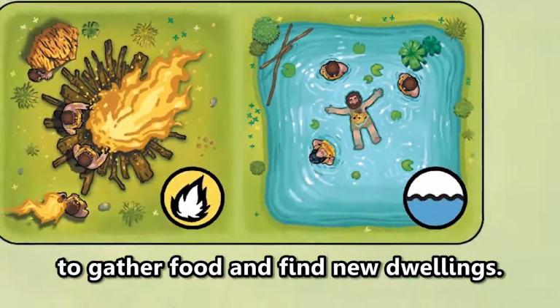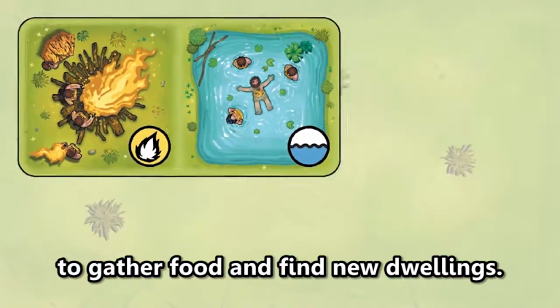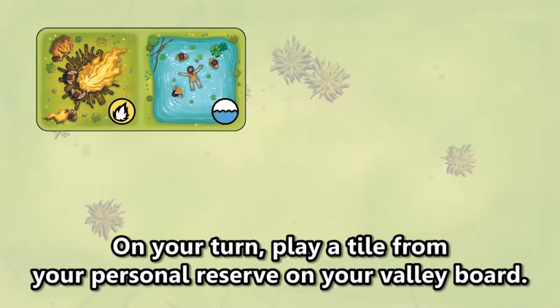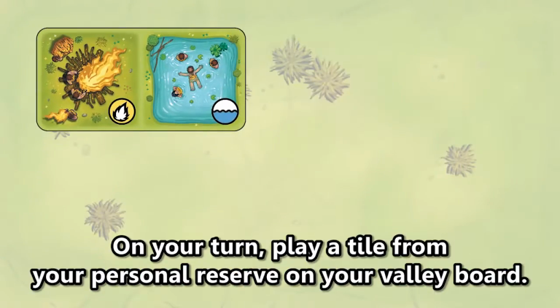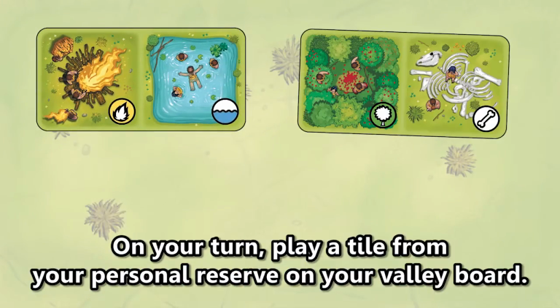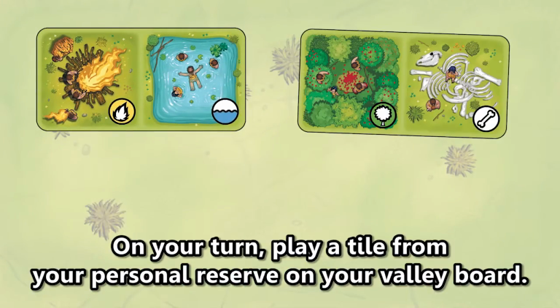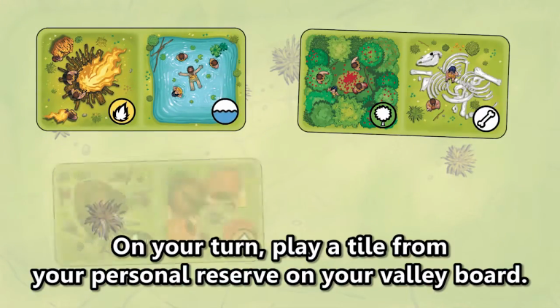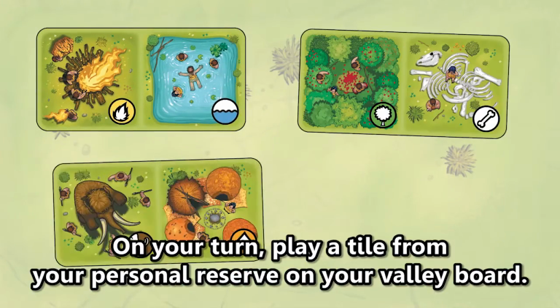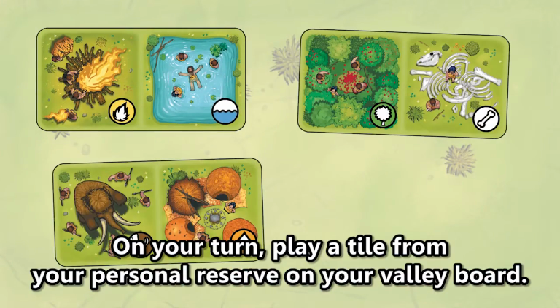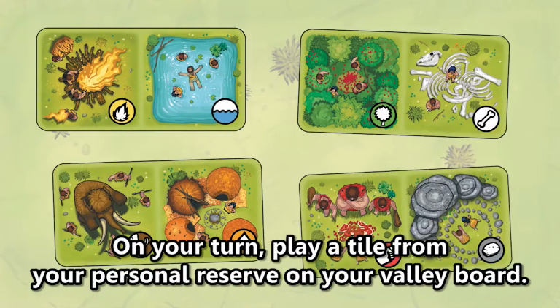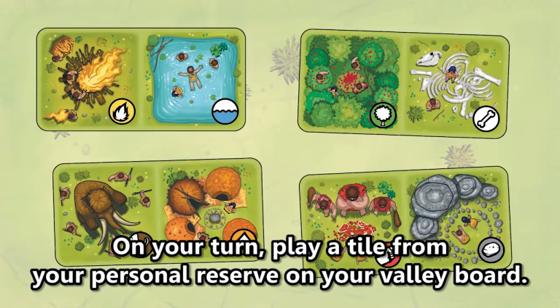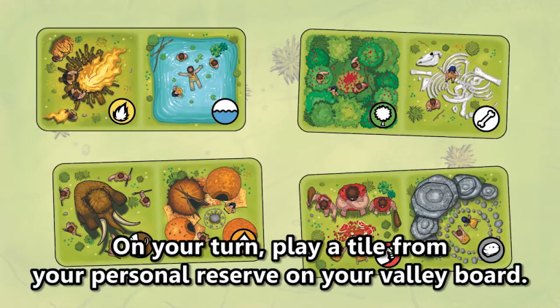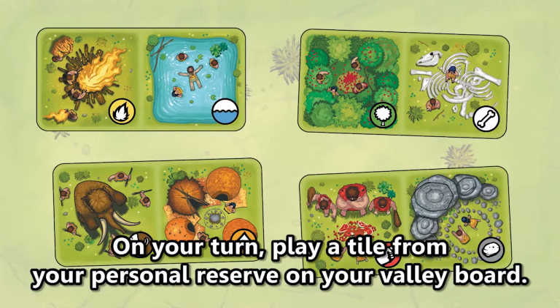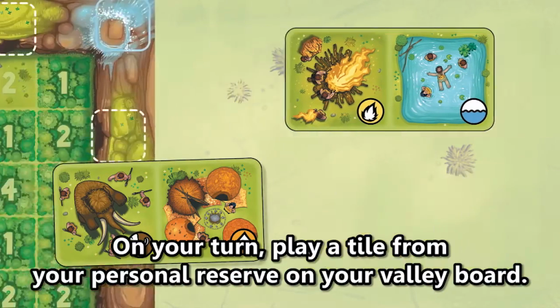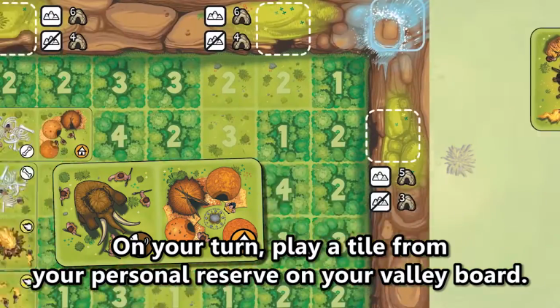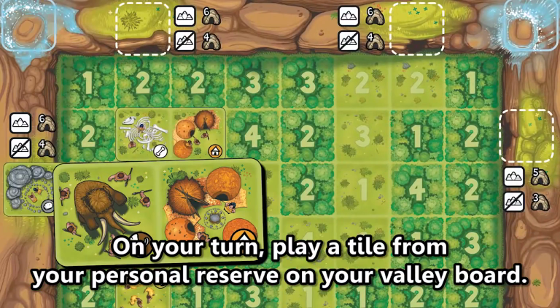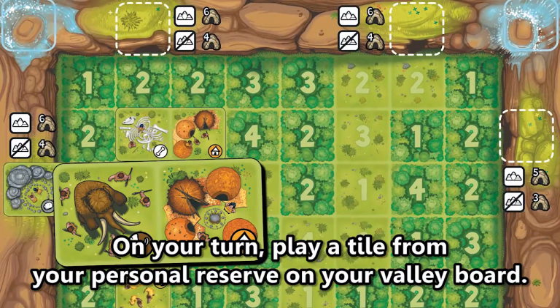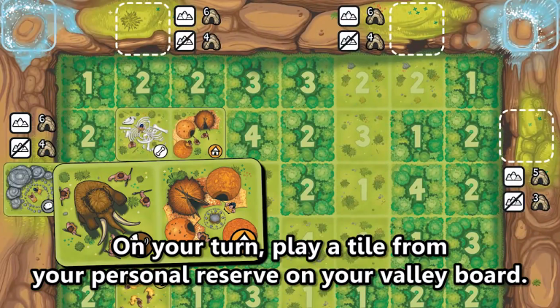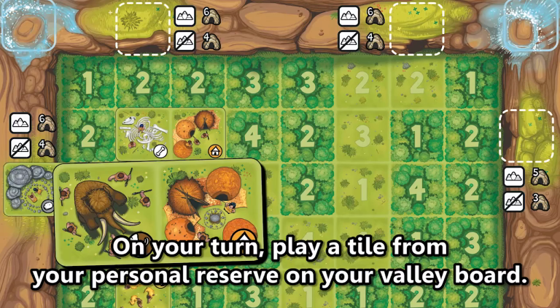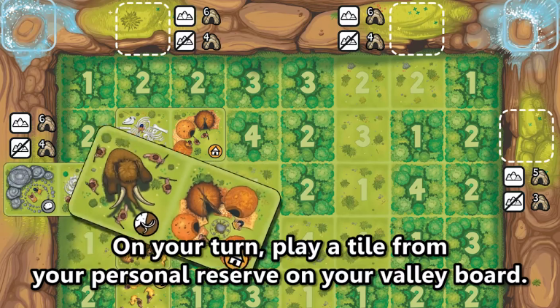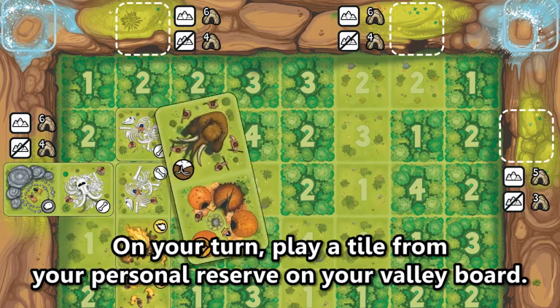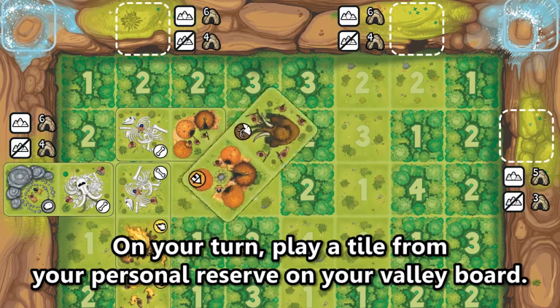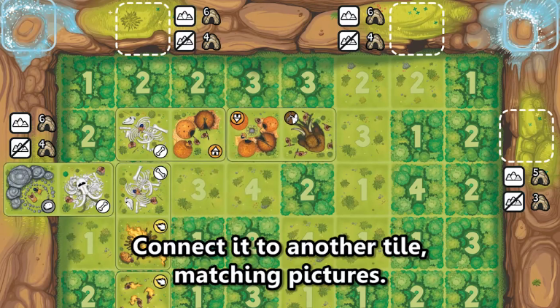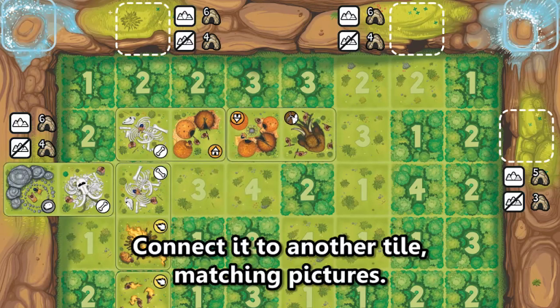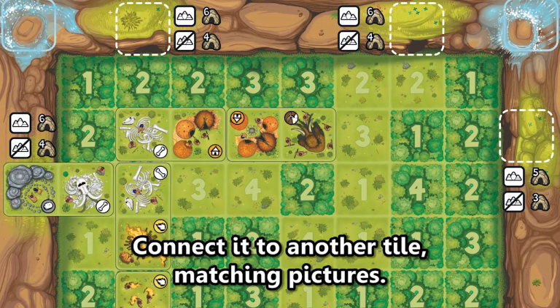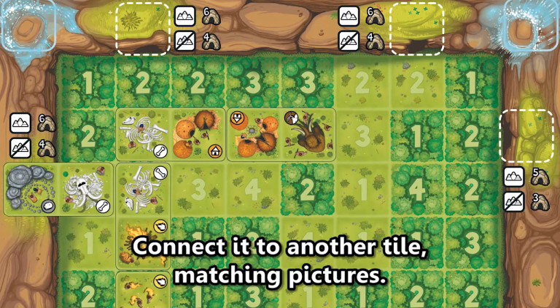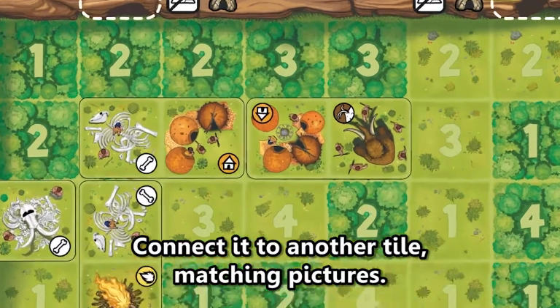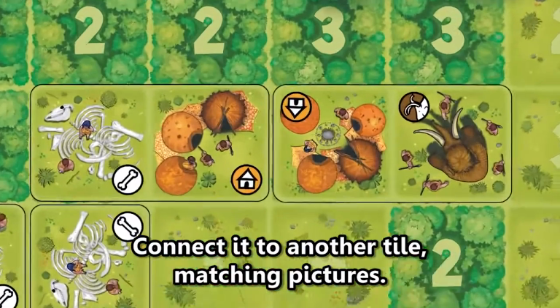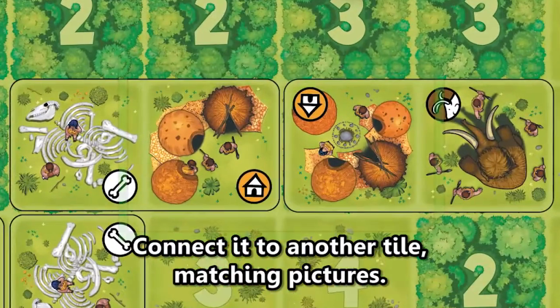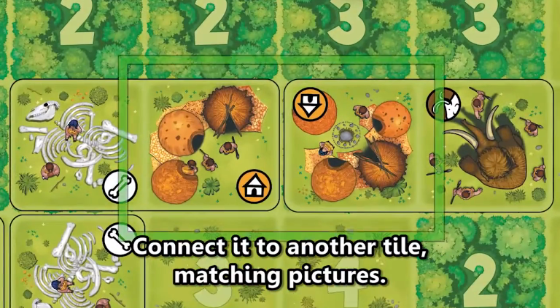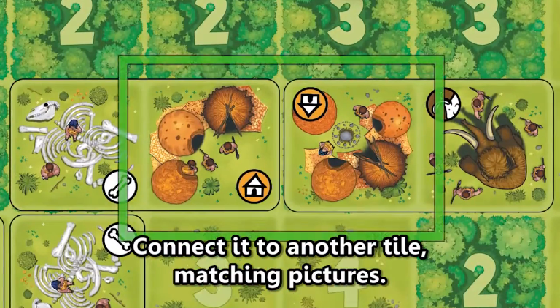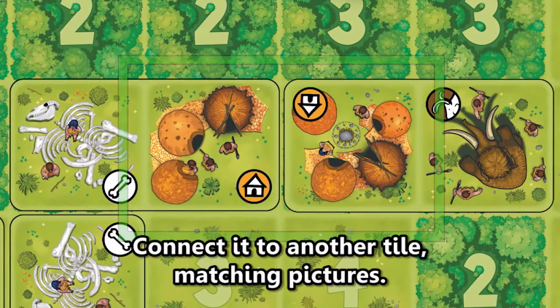On your turn, play a tile from your personal reserve on your valley board. Connect it to another tile, matching pictures.